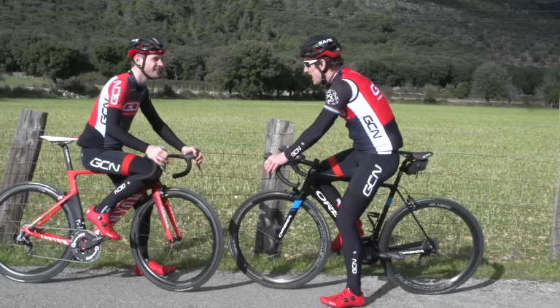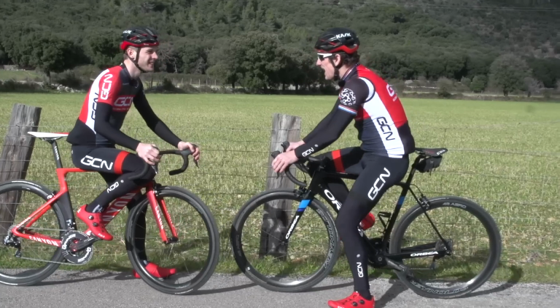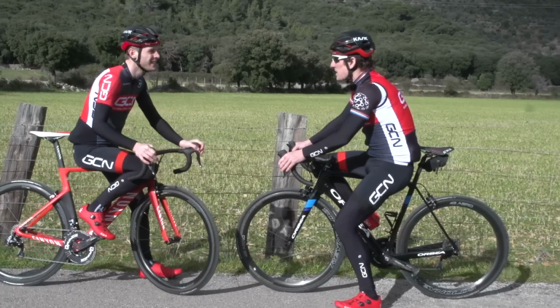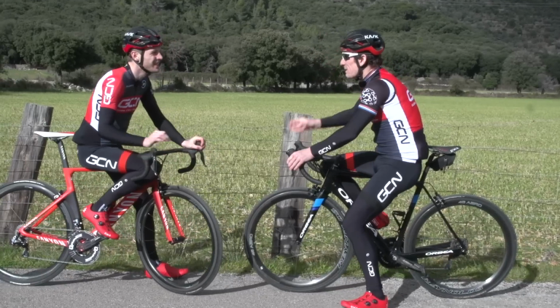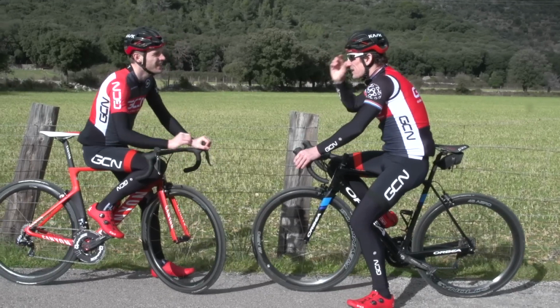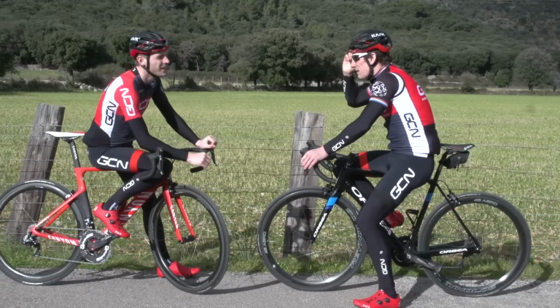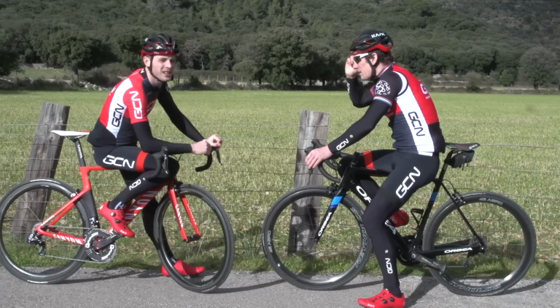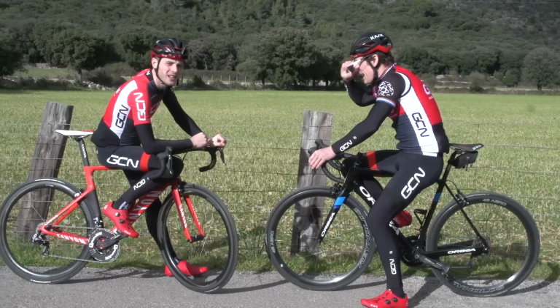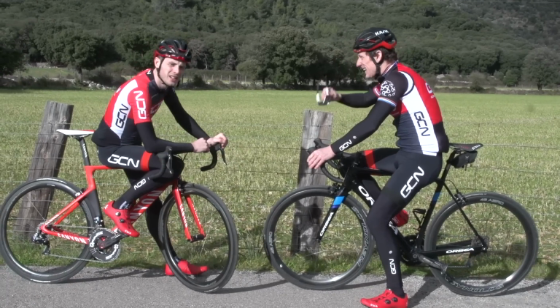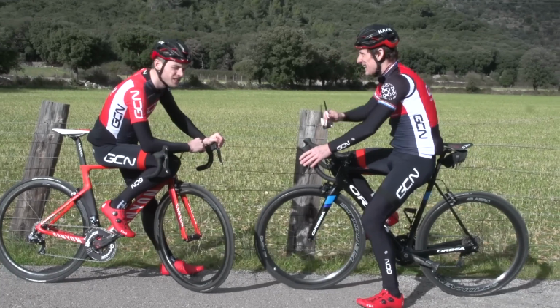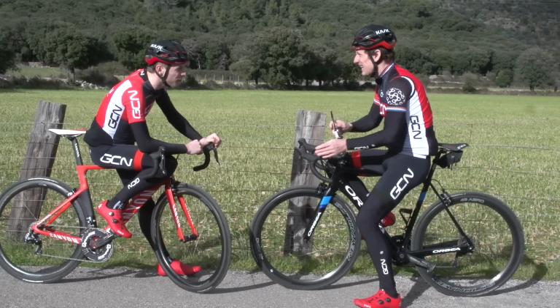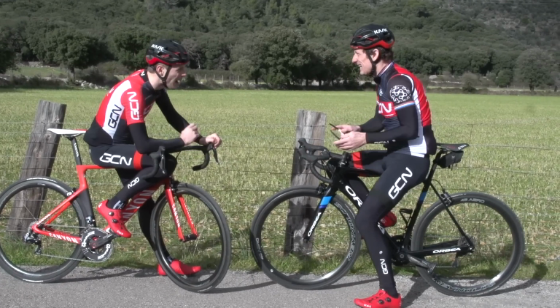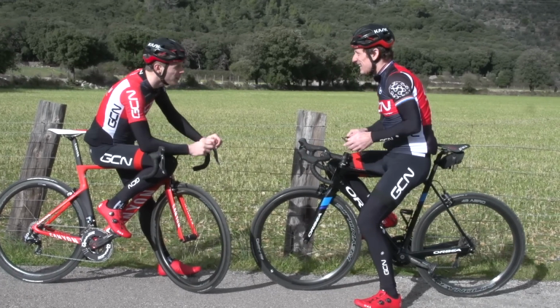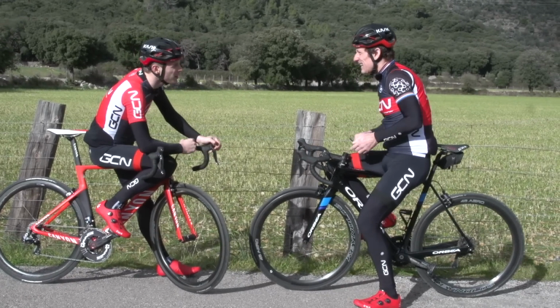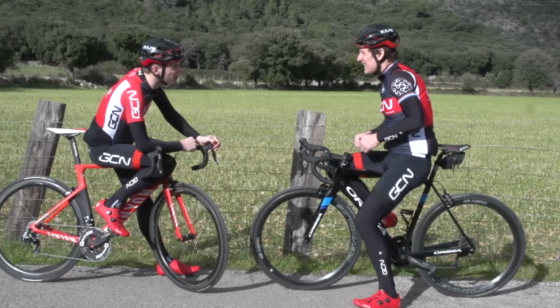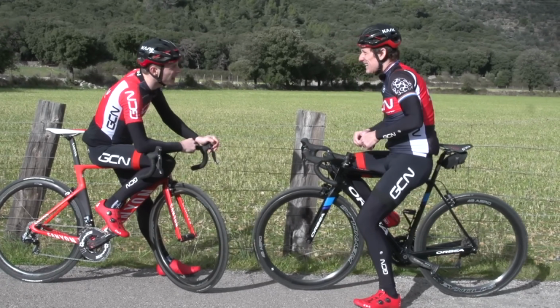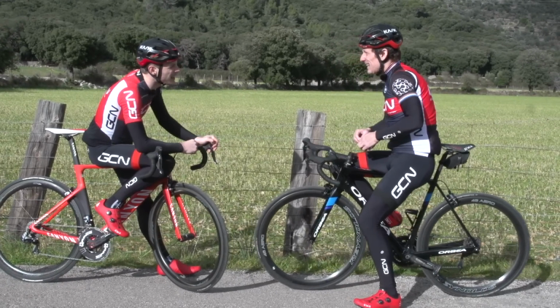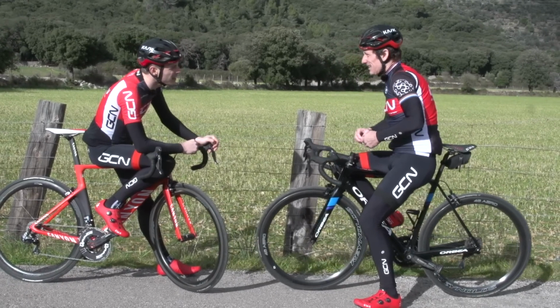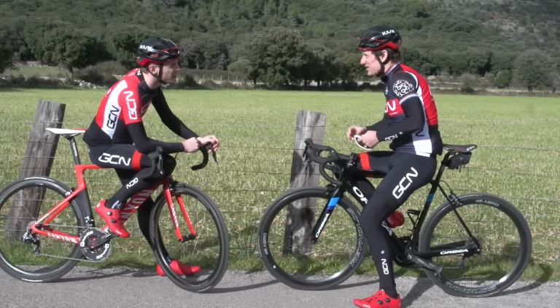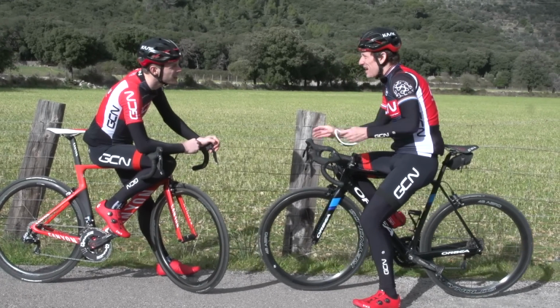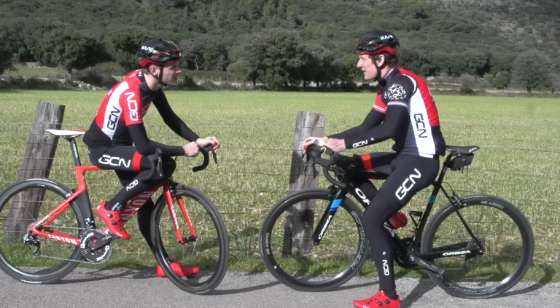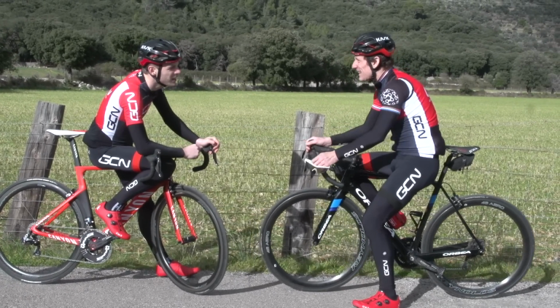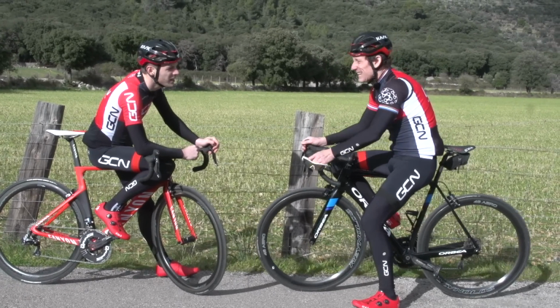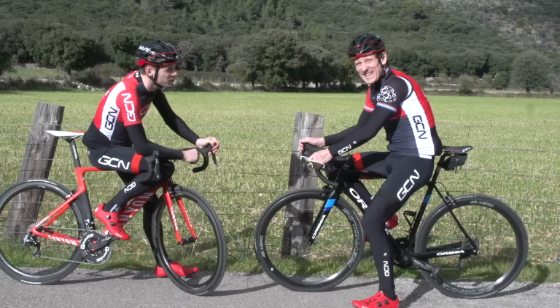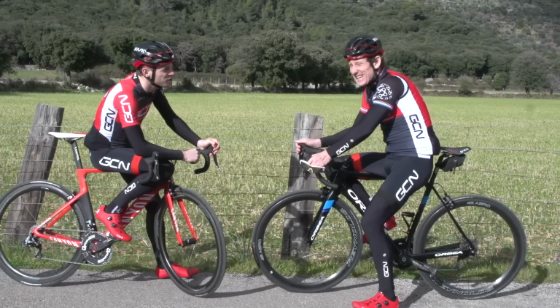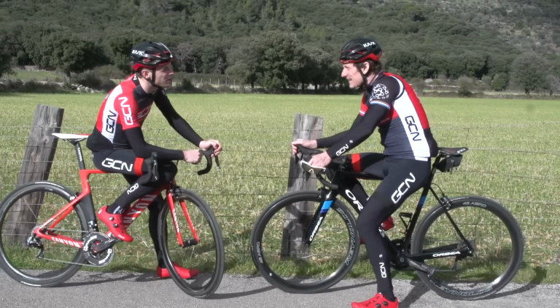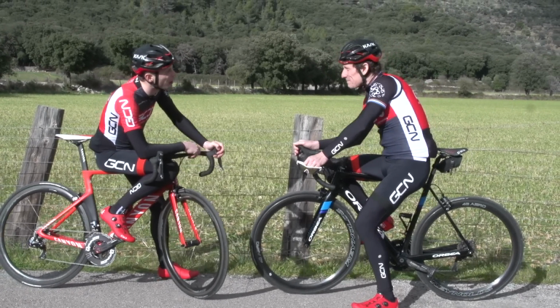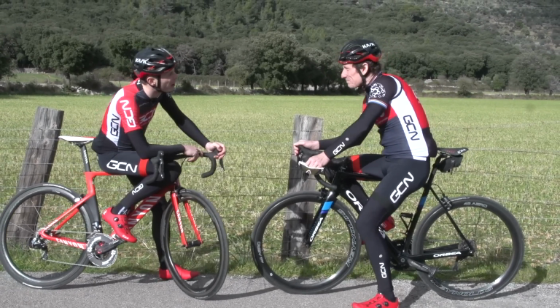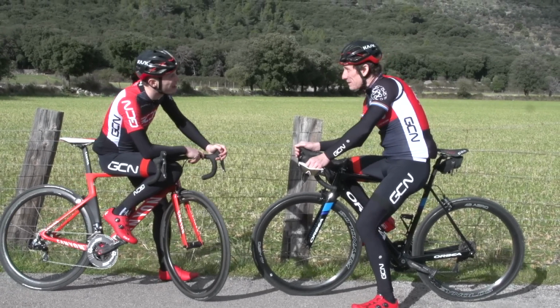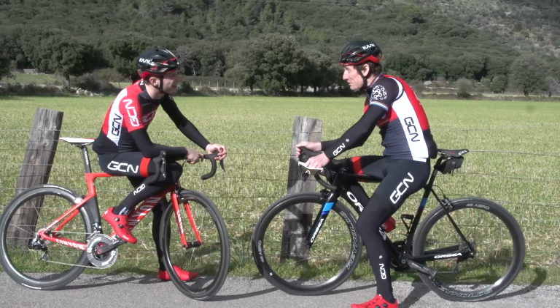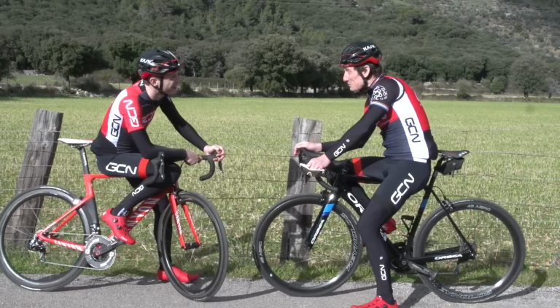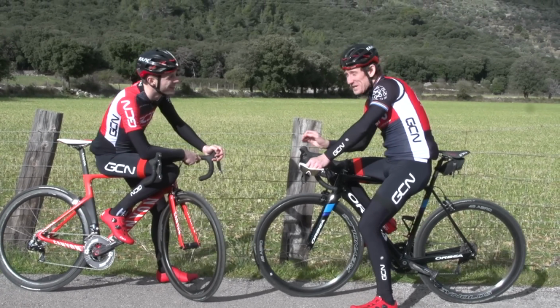How'd your sprinting go? Tough, but I think I'm getting there. Good stuff. How's your sweet spot? Pretty sweet.